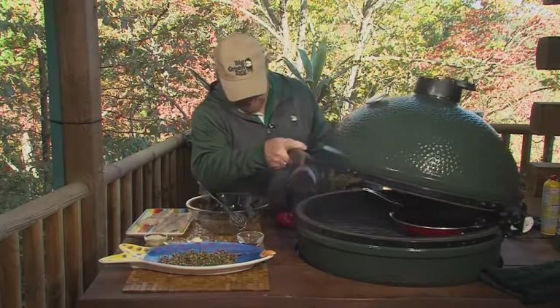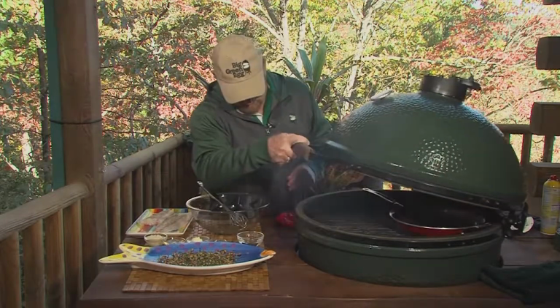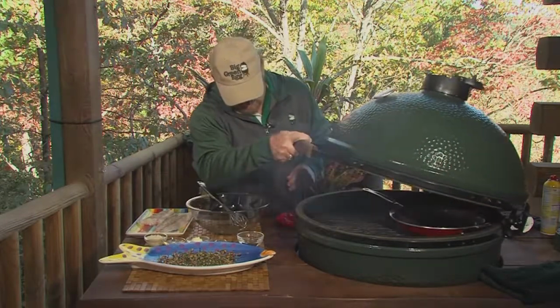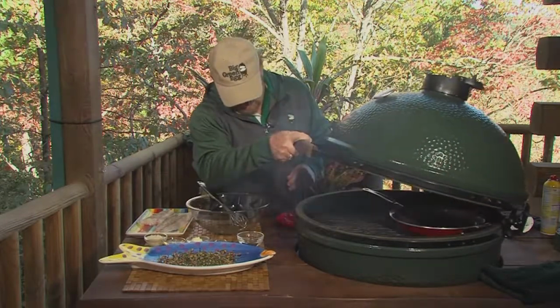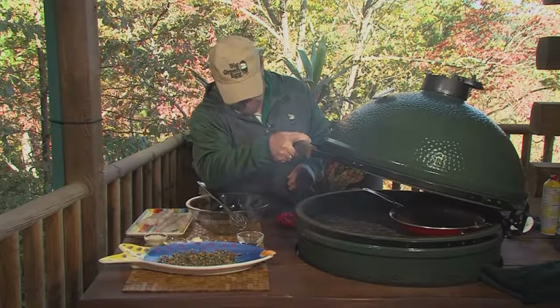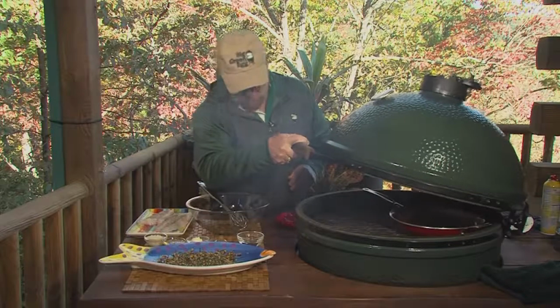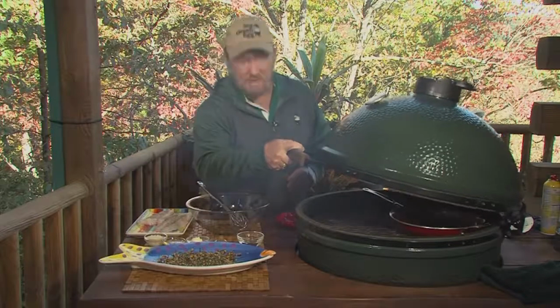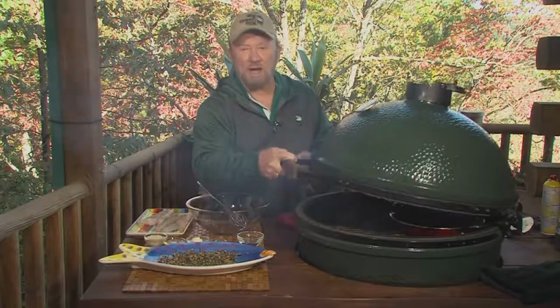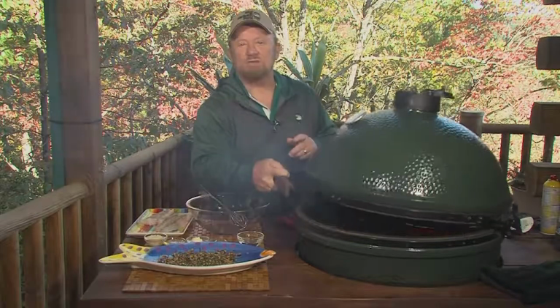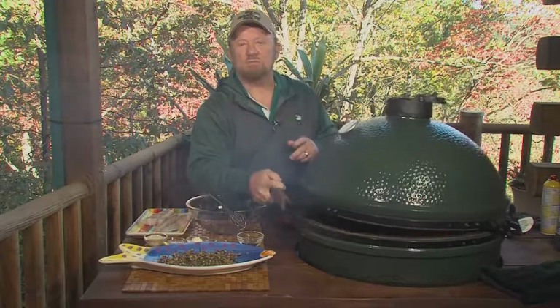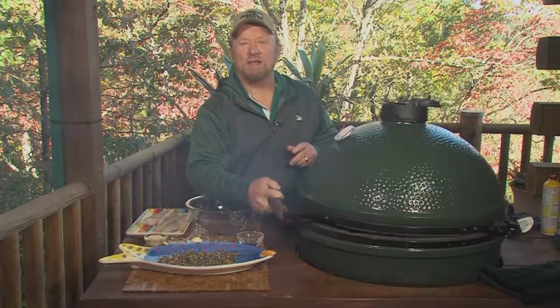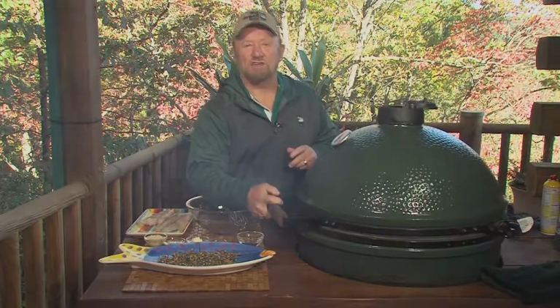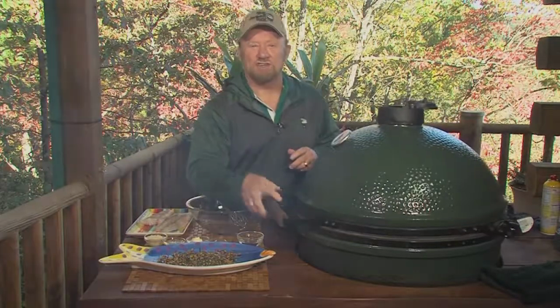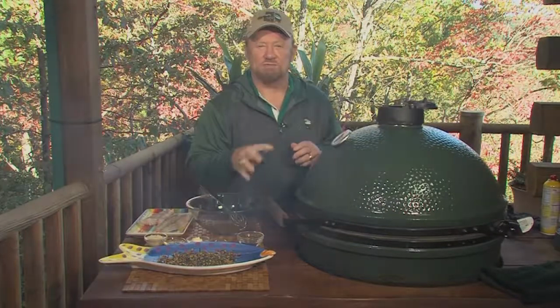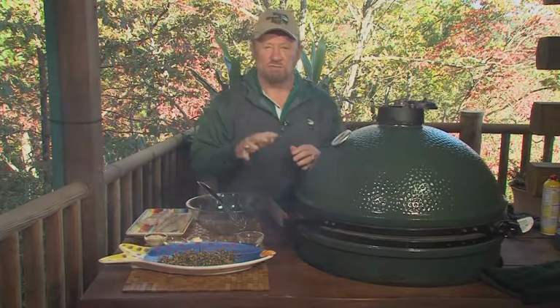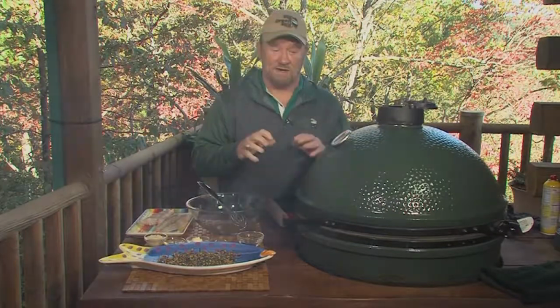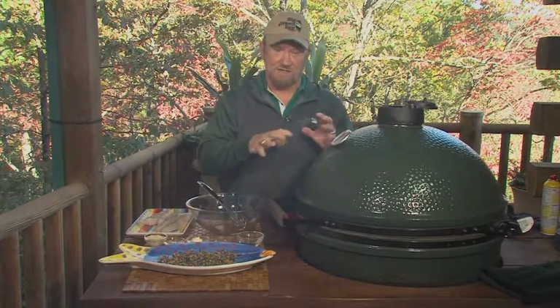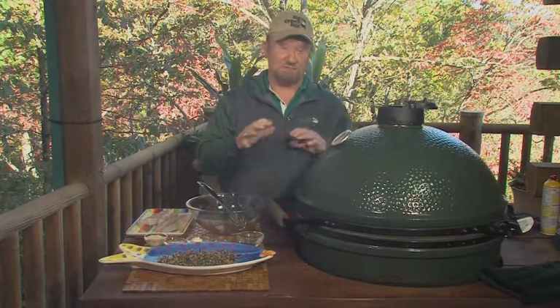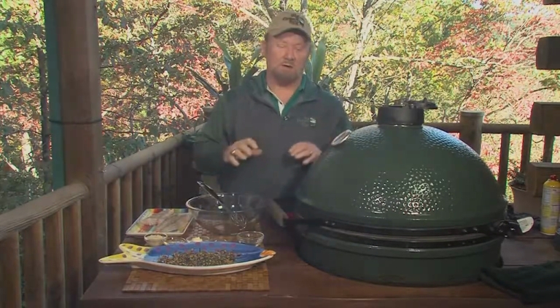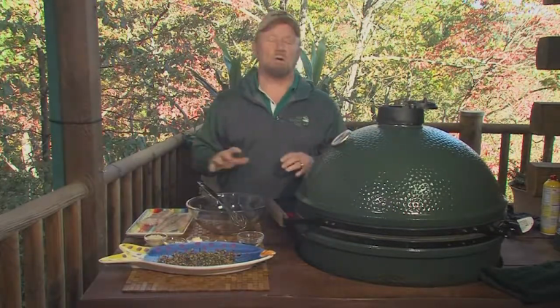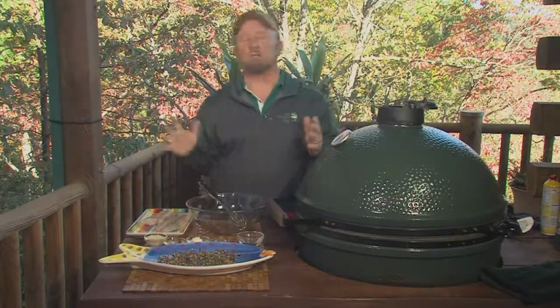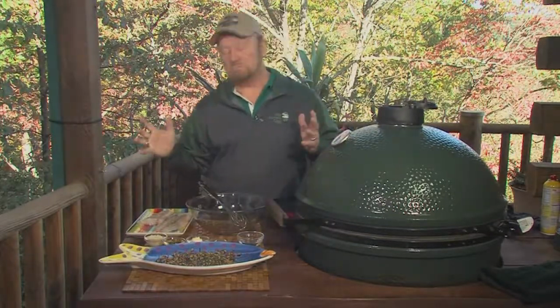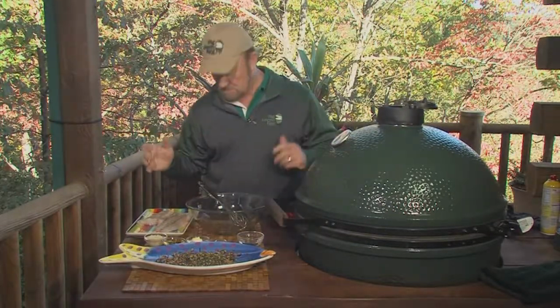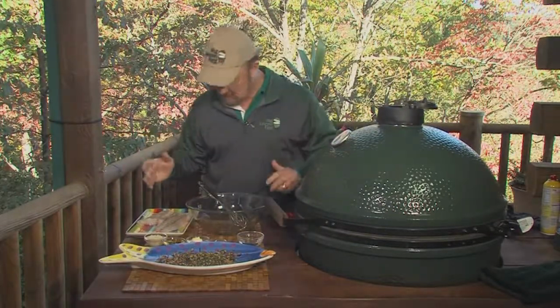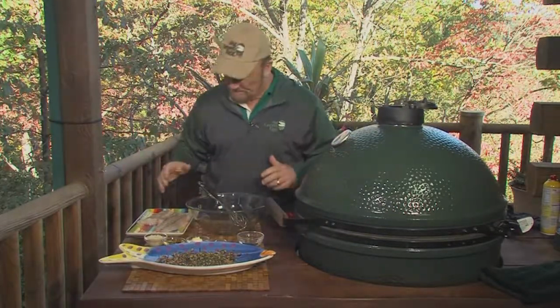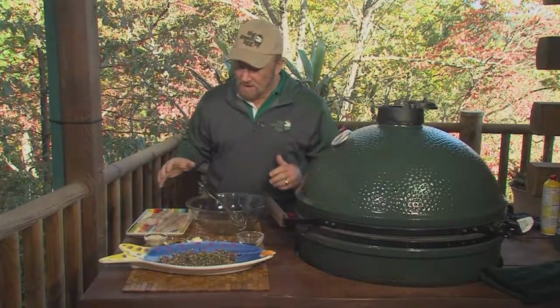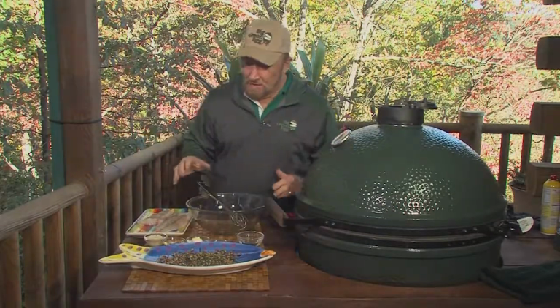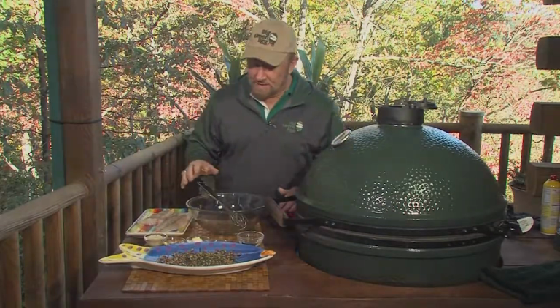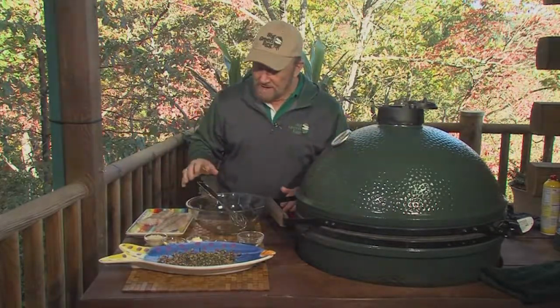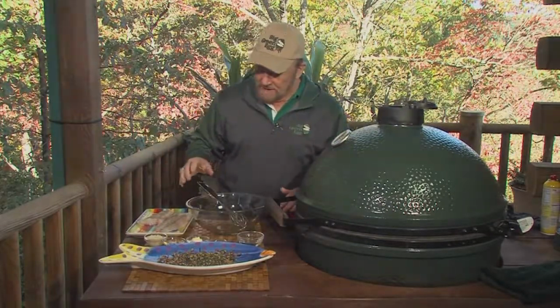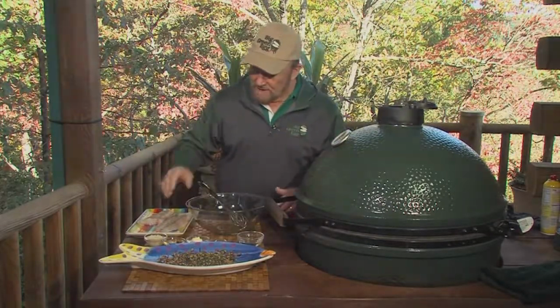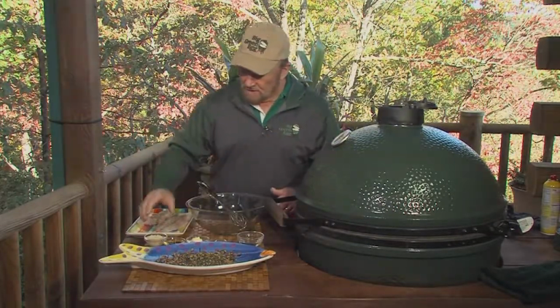I put some hickory chips on there. See the smoke? Alright, here we go.